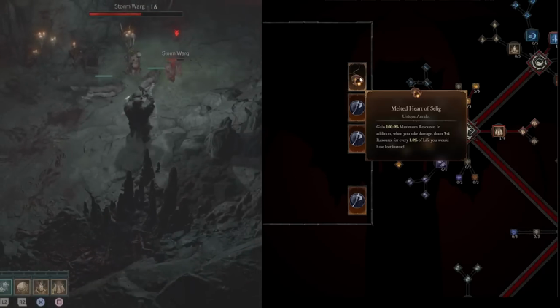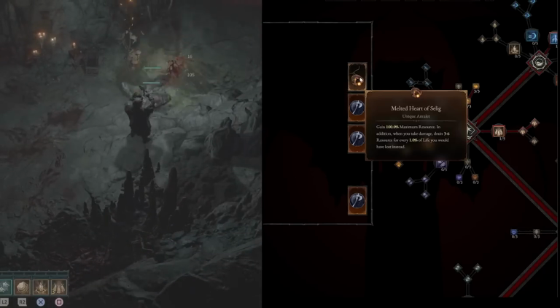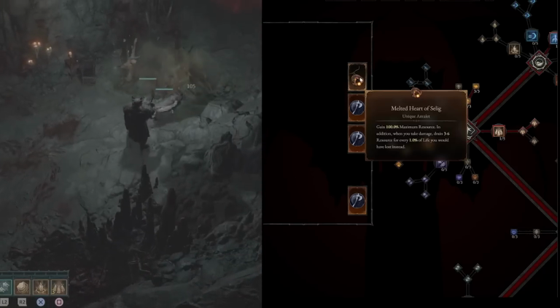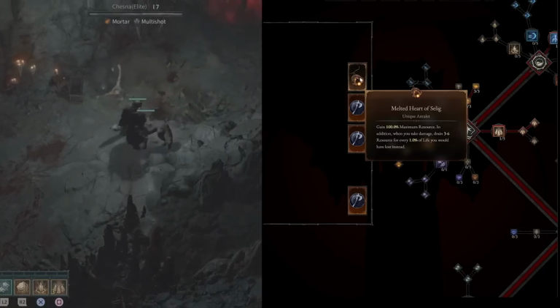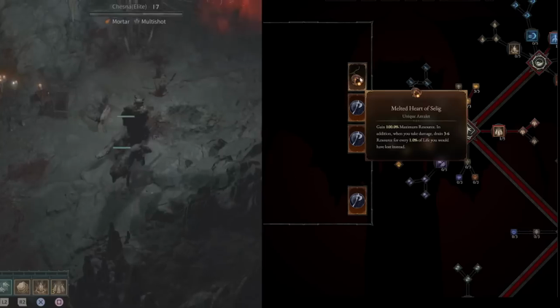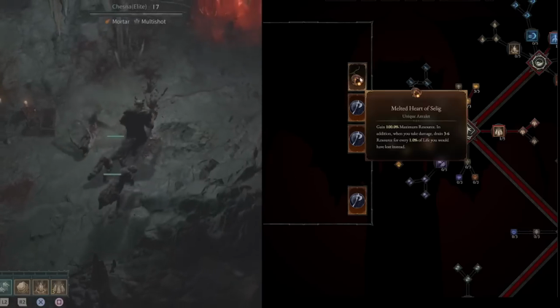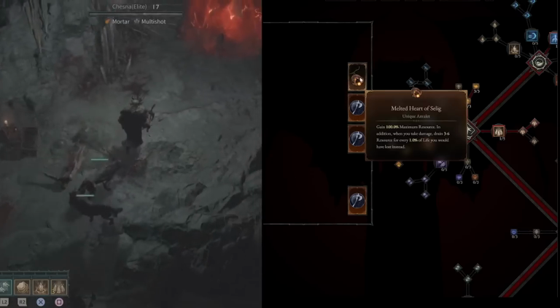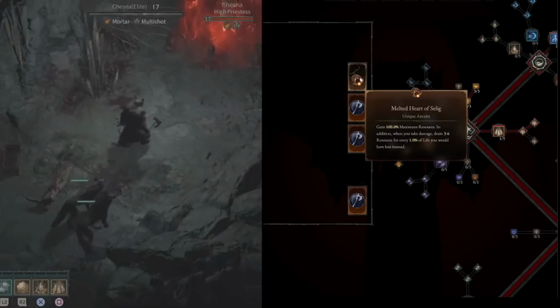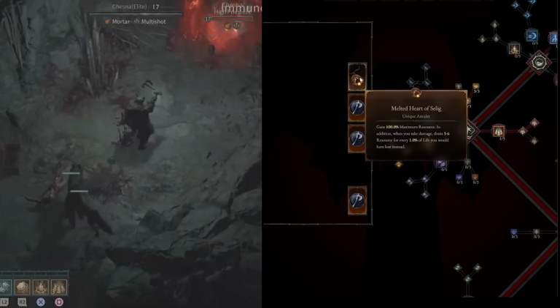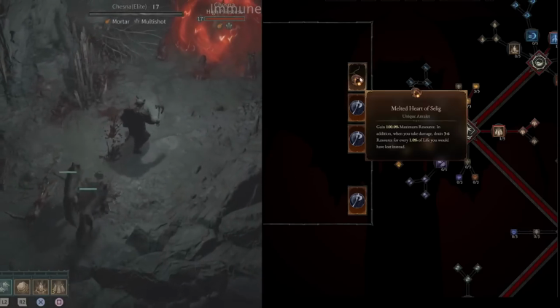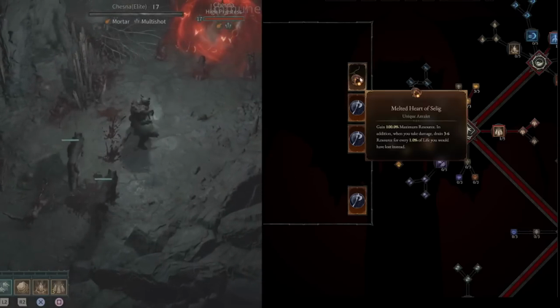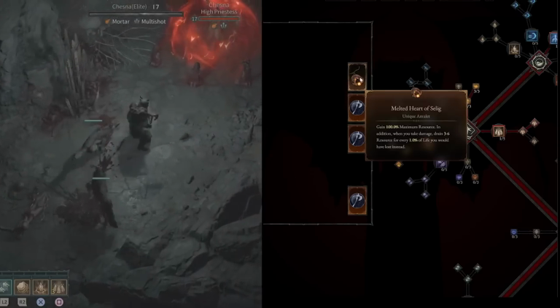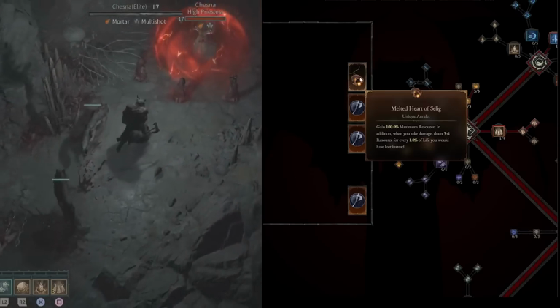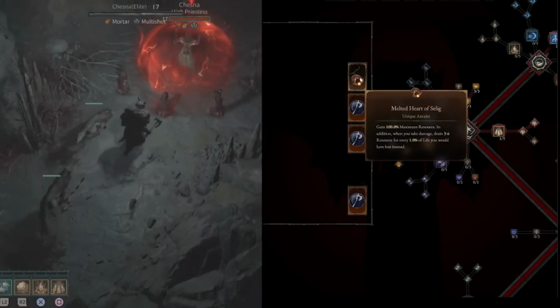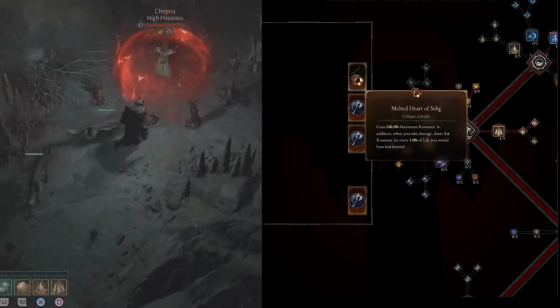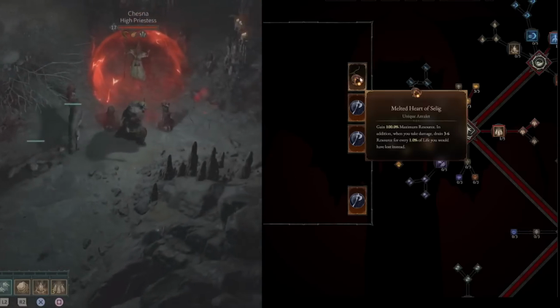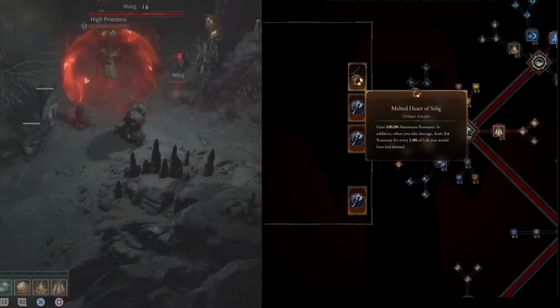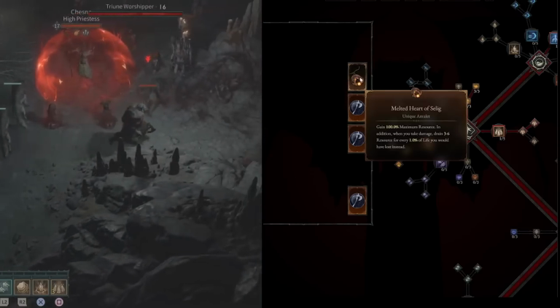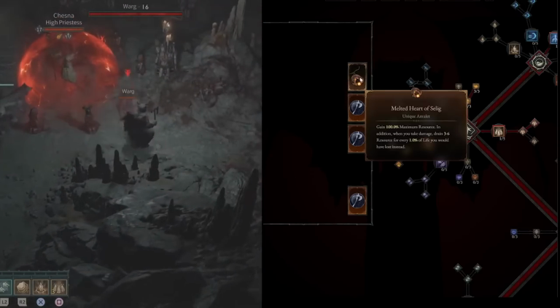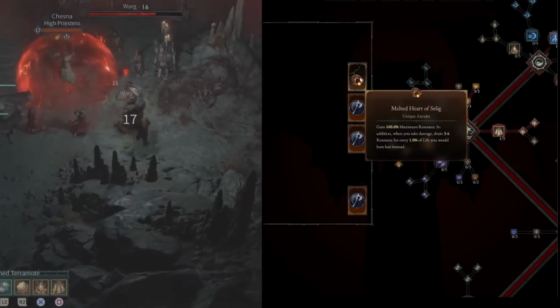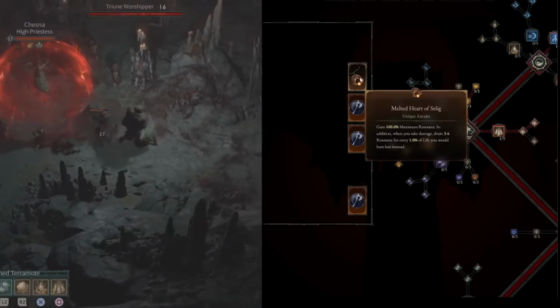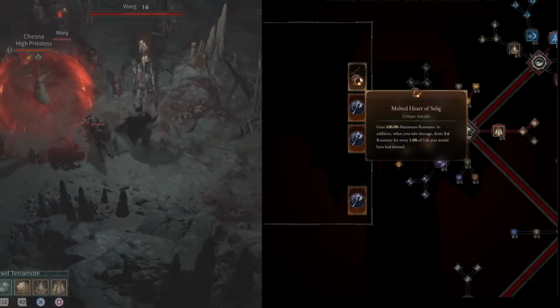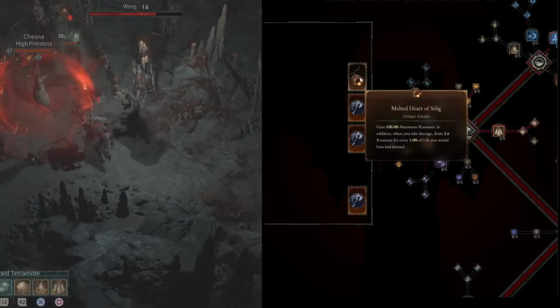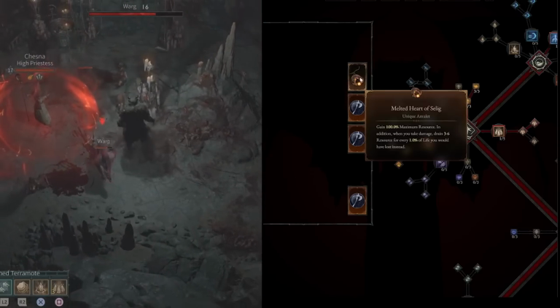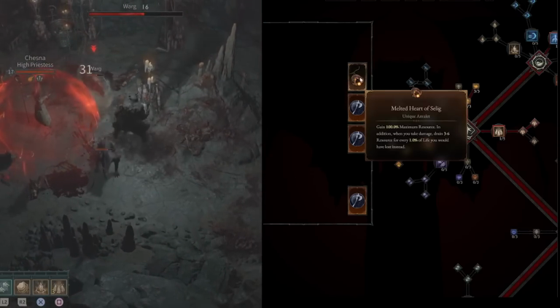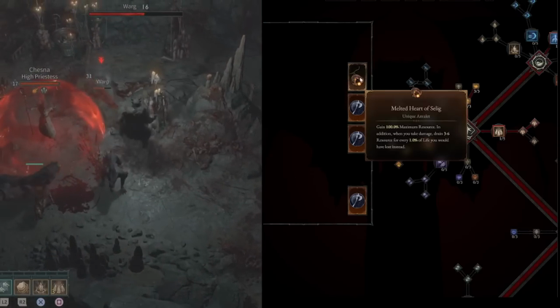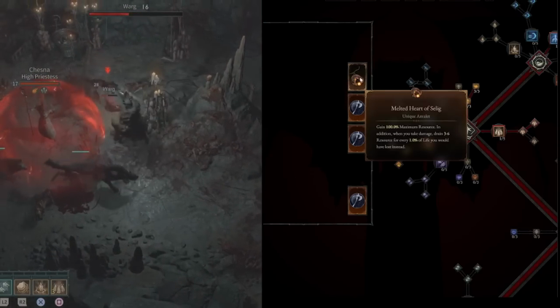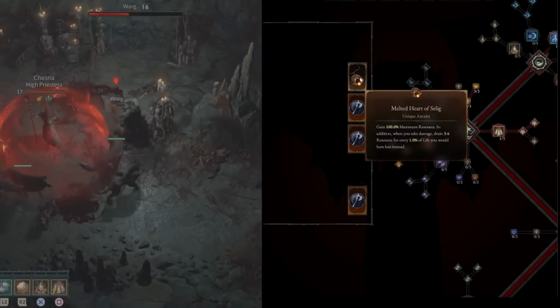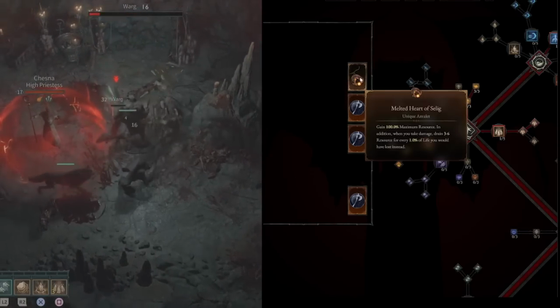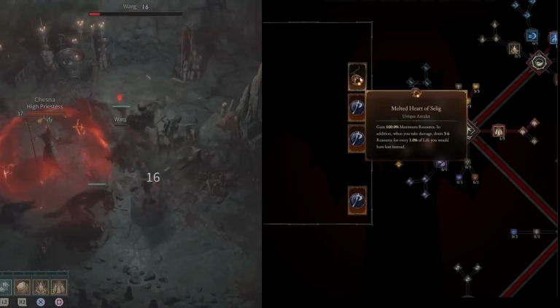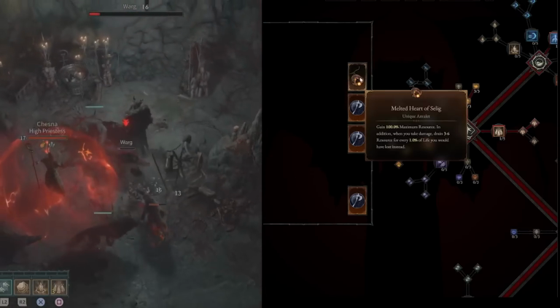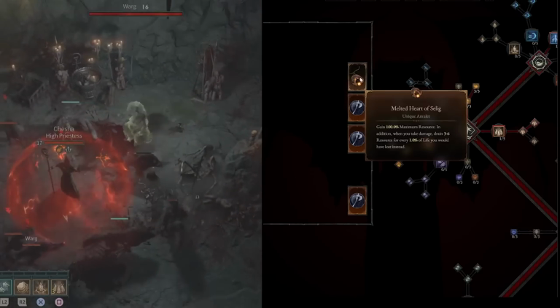The Melted Heart does have a drawback: when you take damage, it drains three to six resource for every 1% of life you would have lost instead.